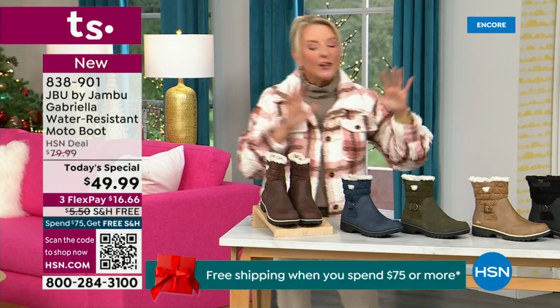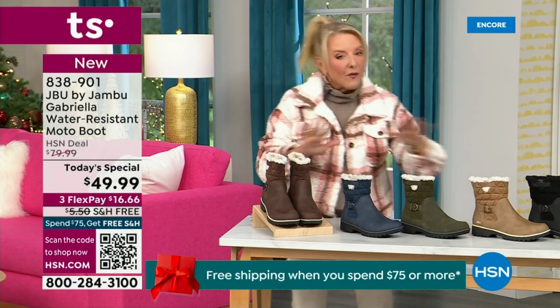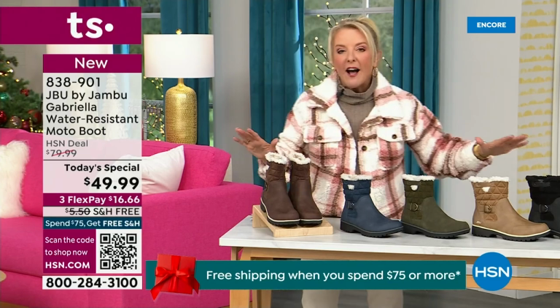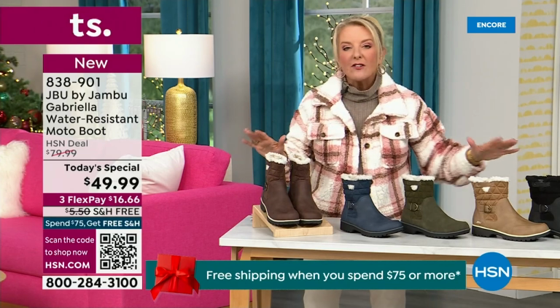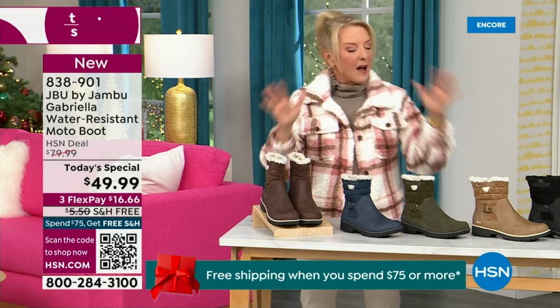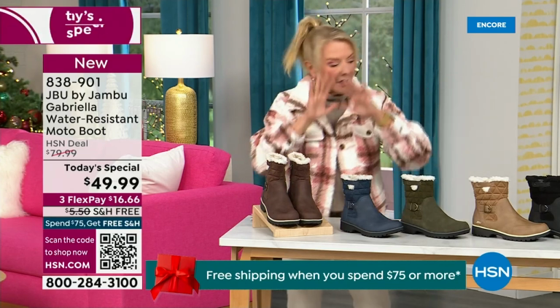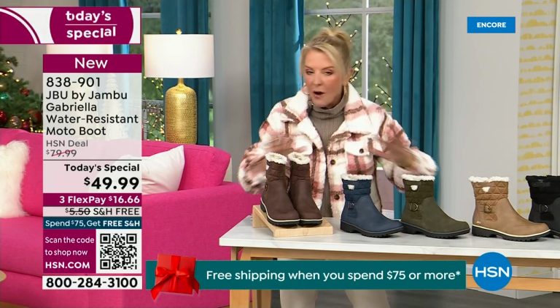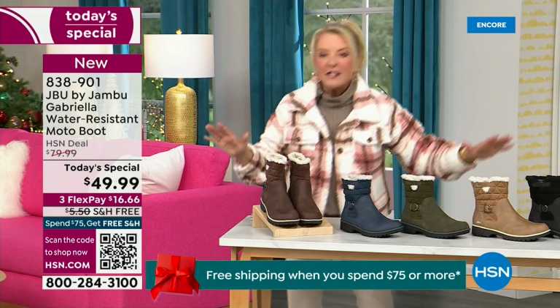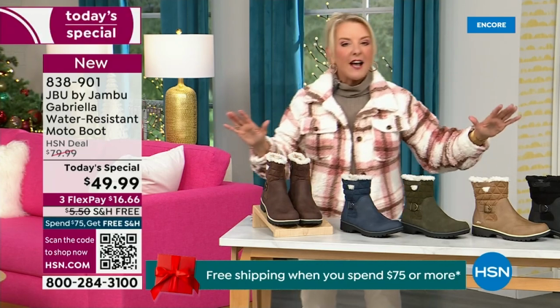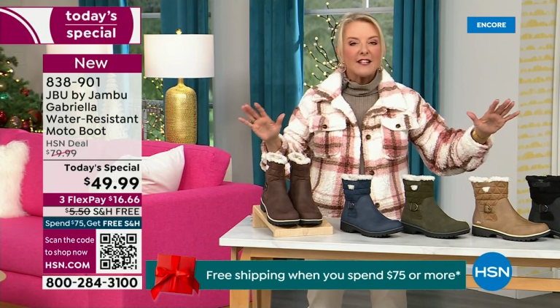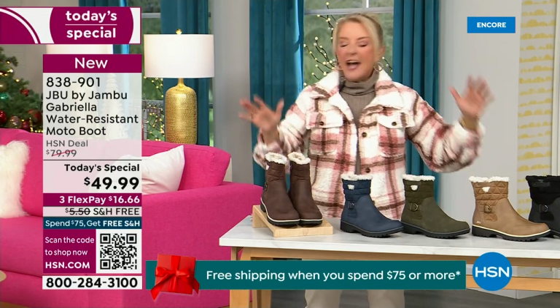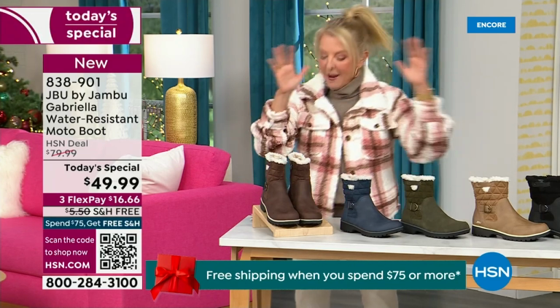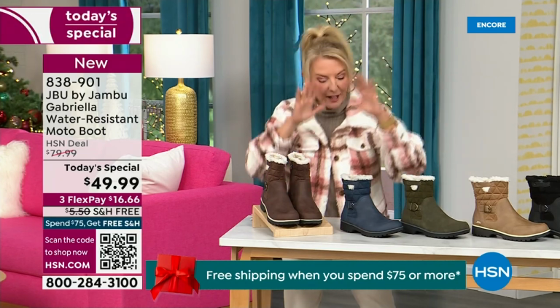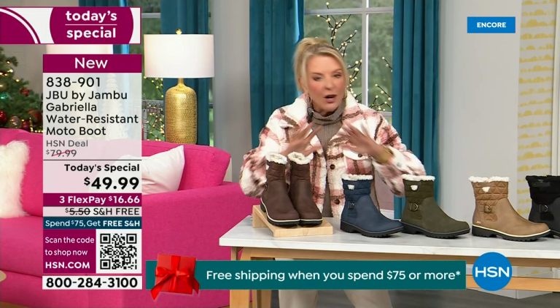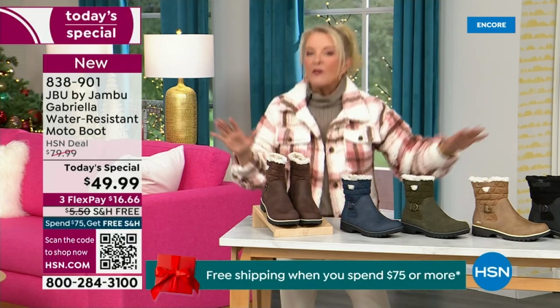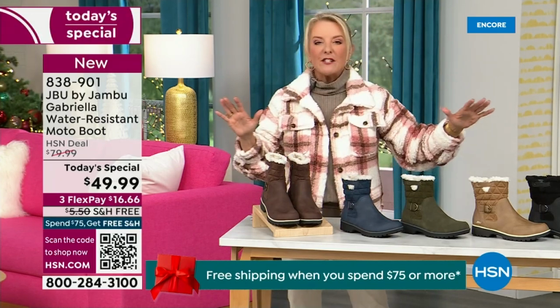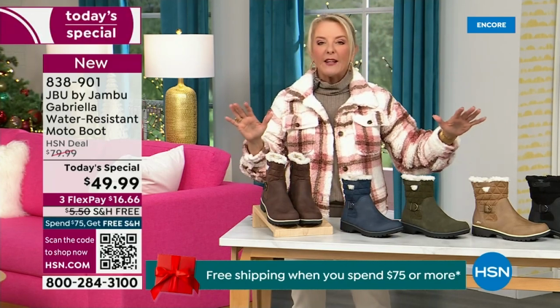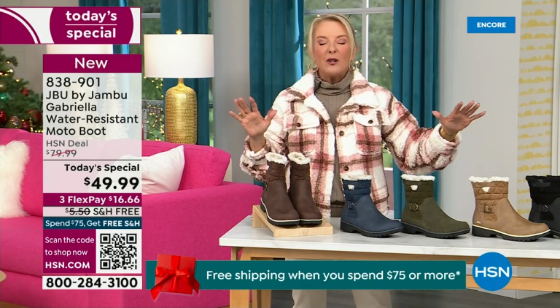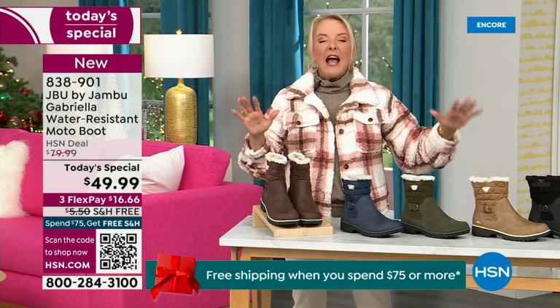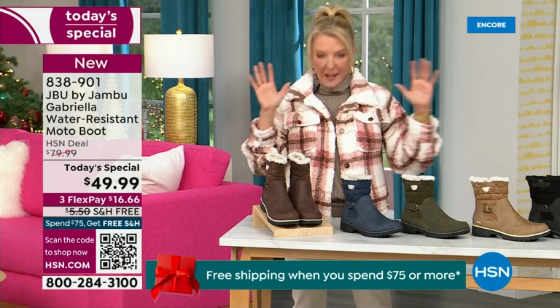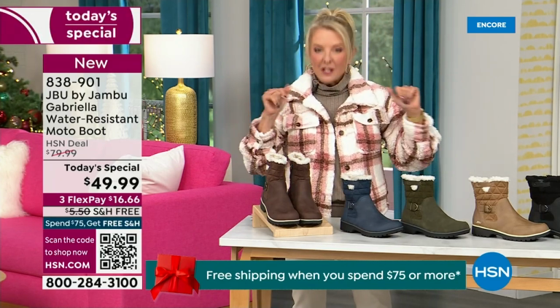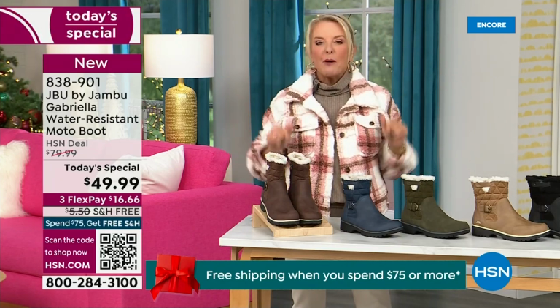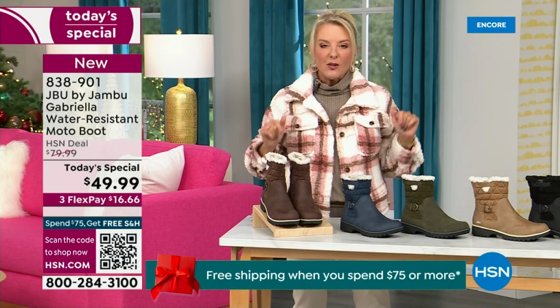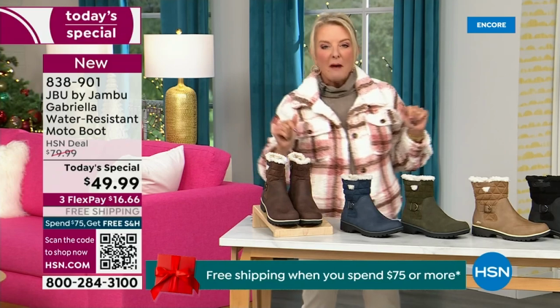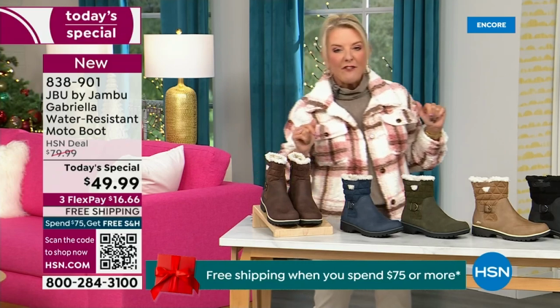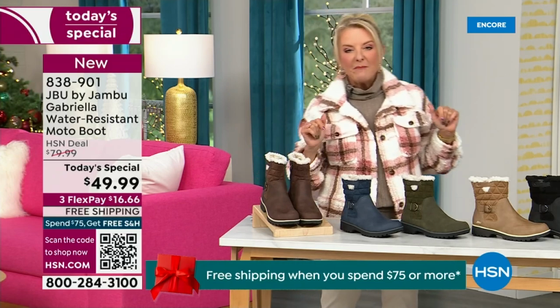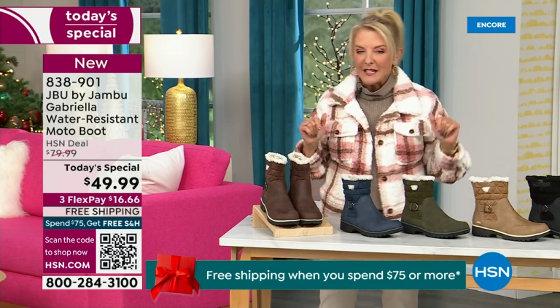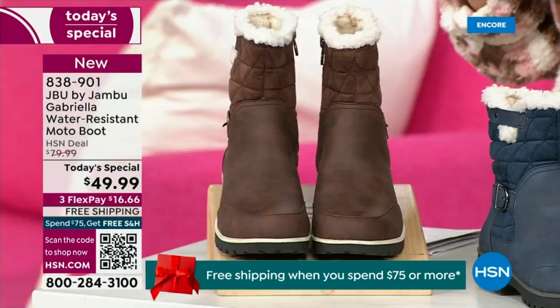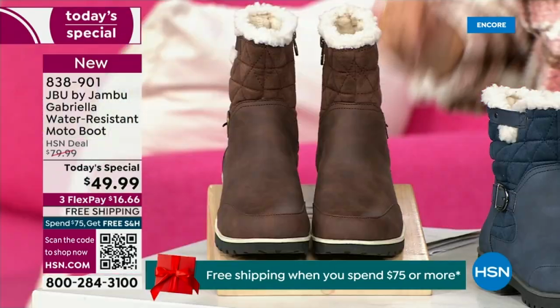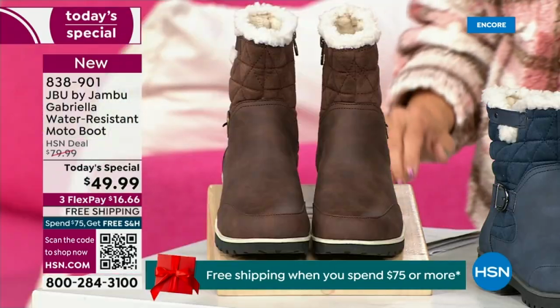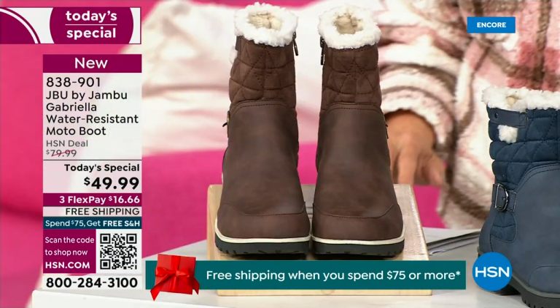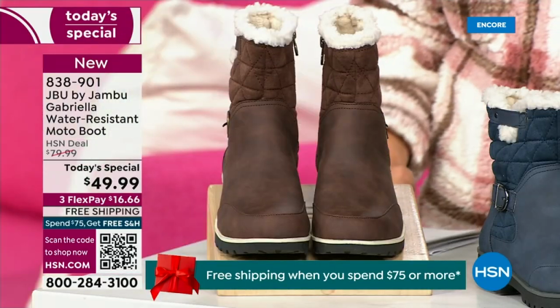I'm going to go over the colors, the sizing, what's available — and then I'm going to surprise you in about five minutes because this is incredible.